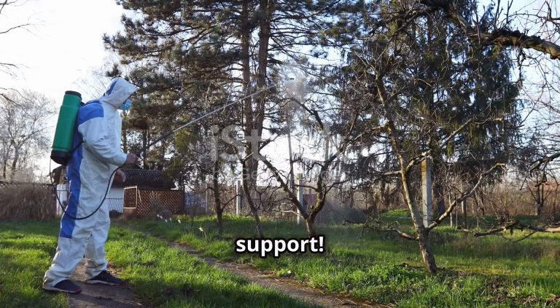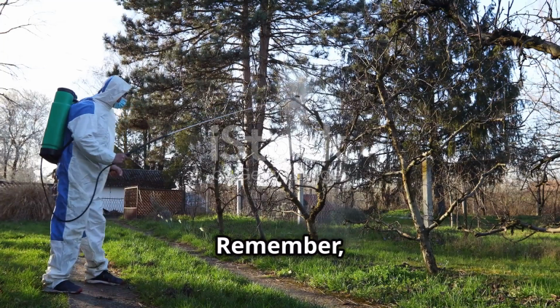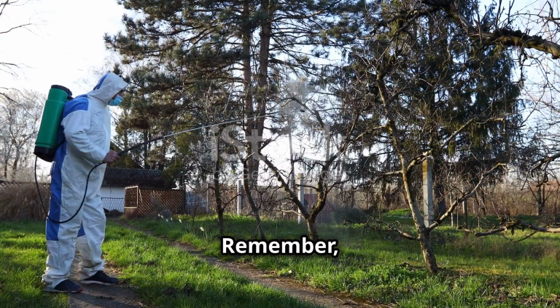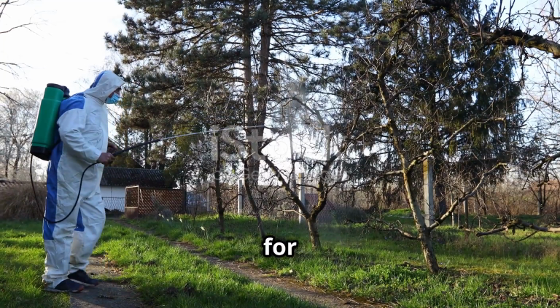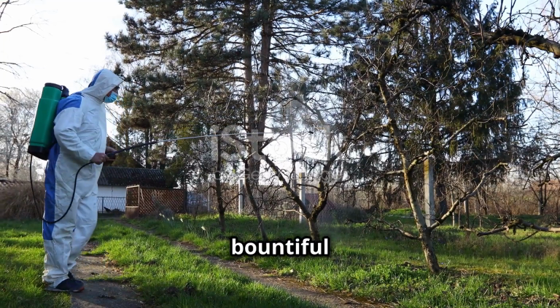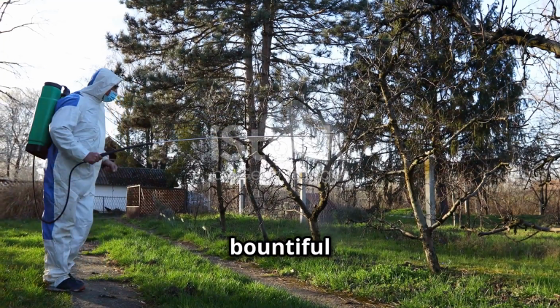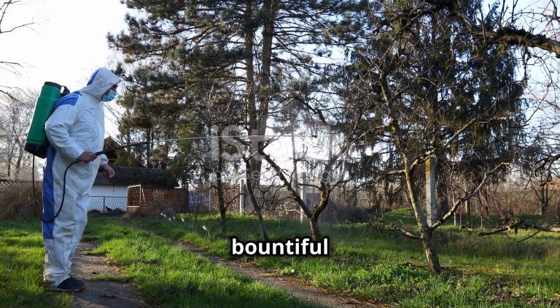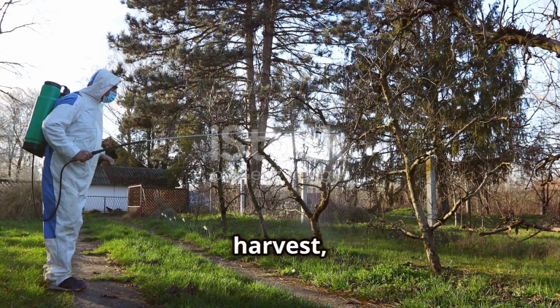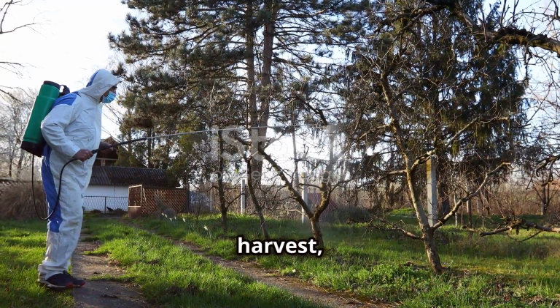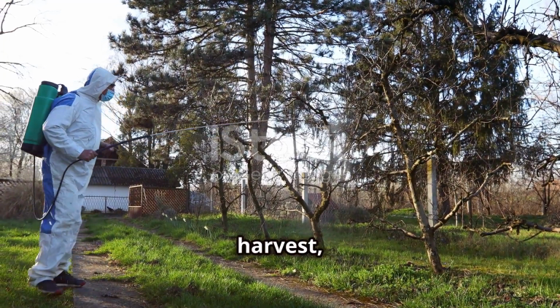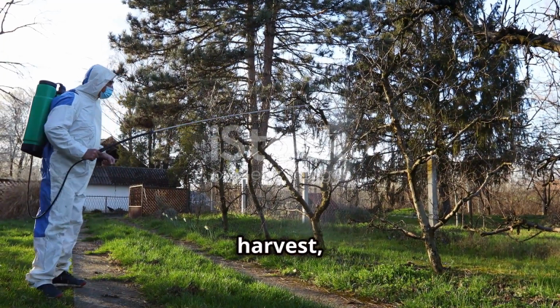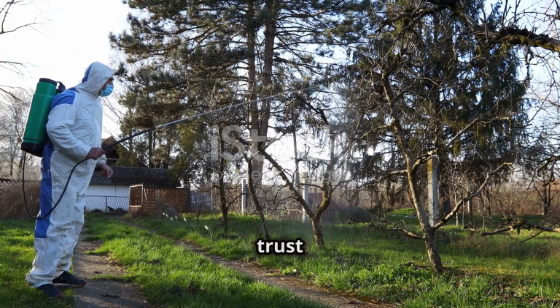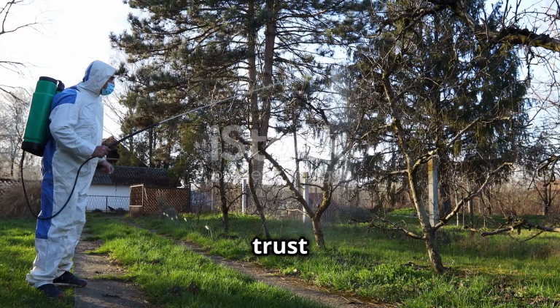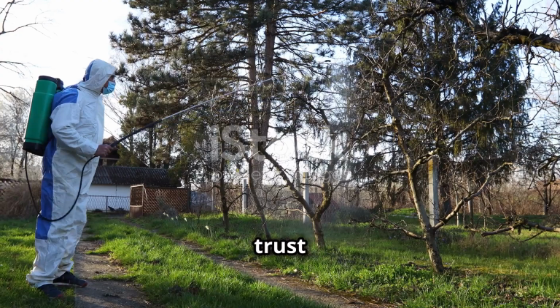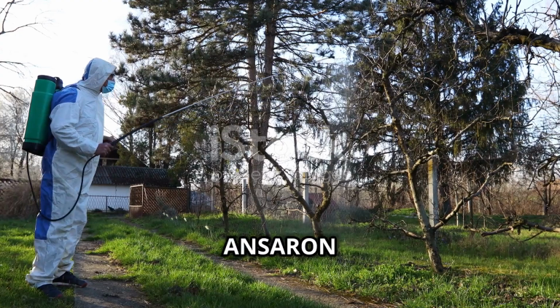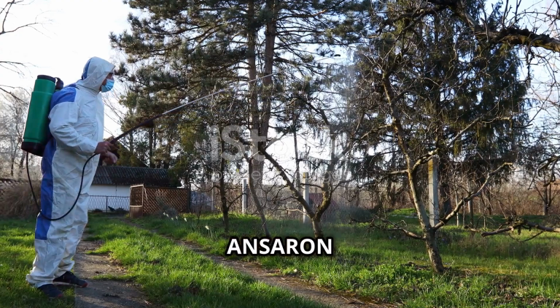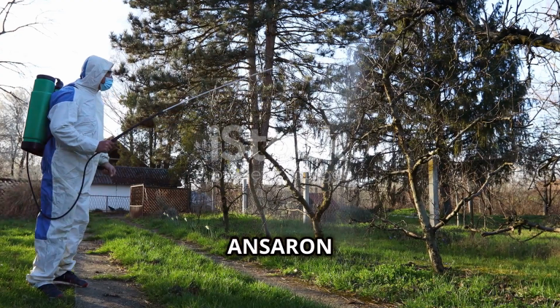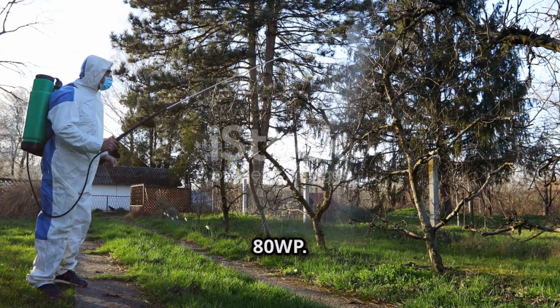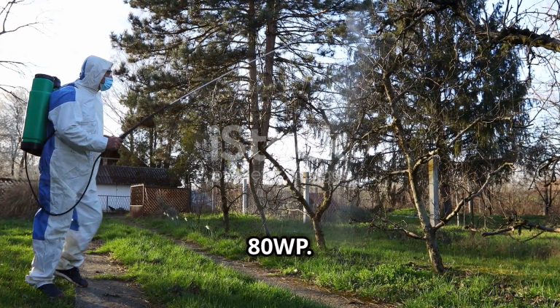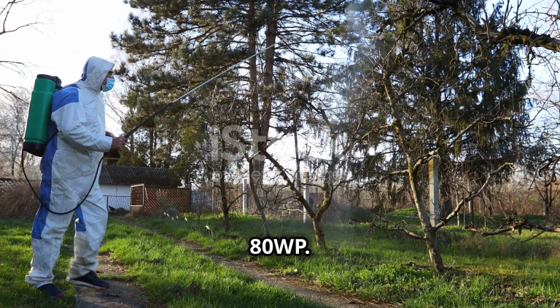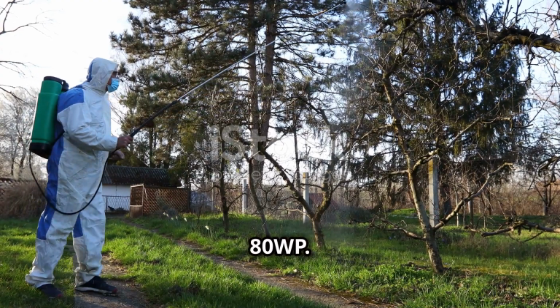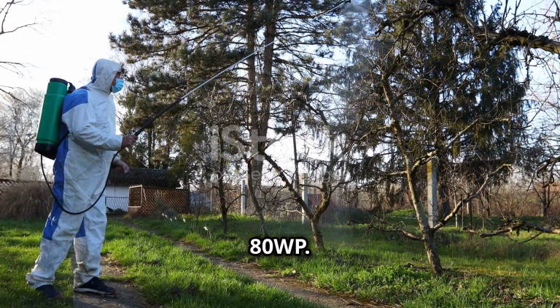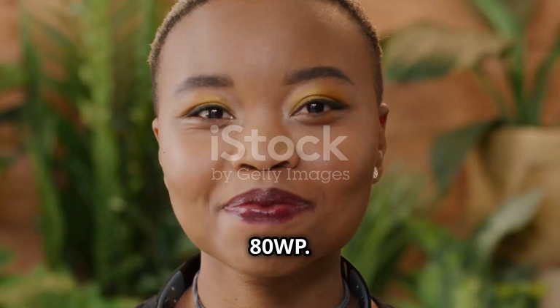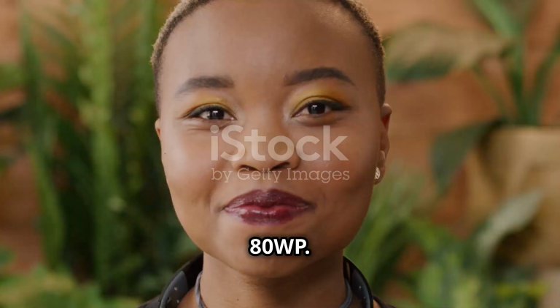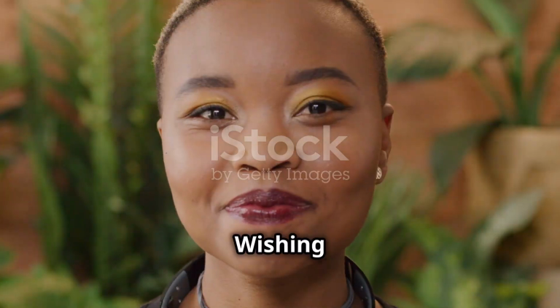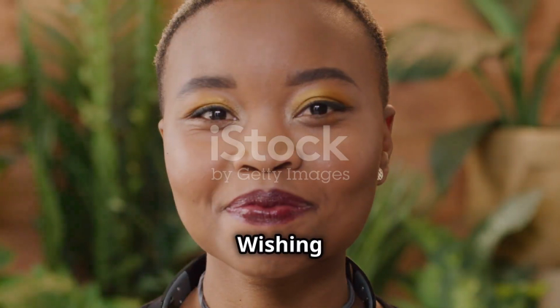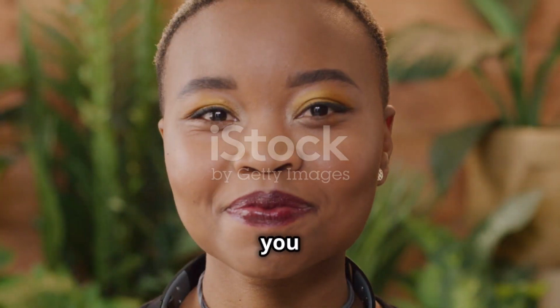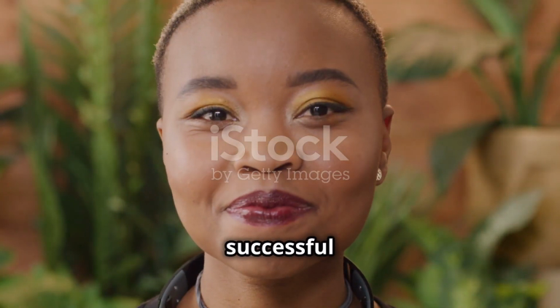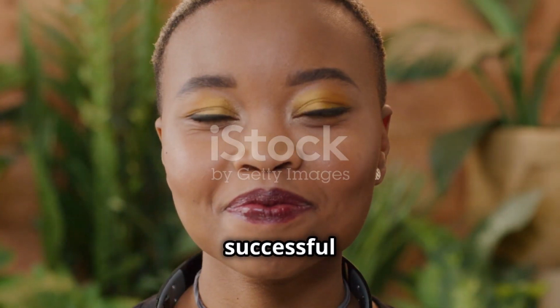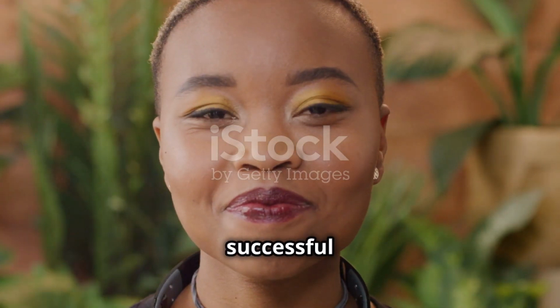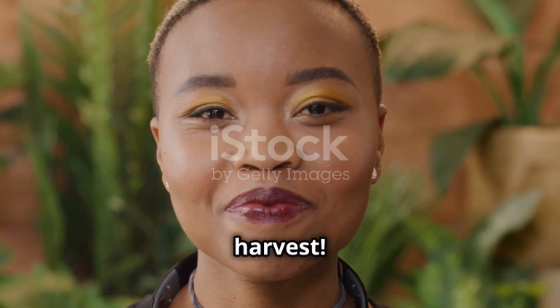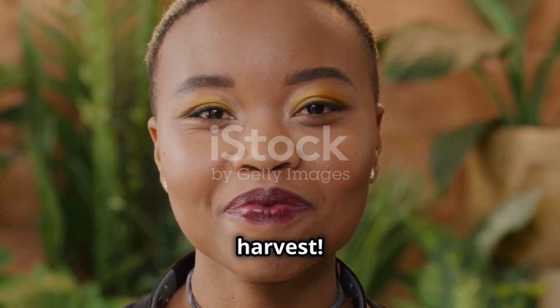Remember, for a bountiful harvest, trust Anseron 80WP. Wishing you a successful harvest.